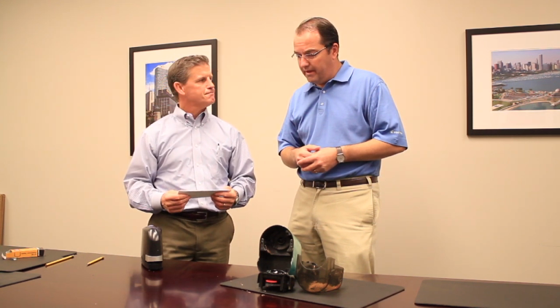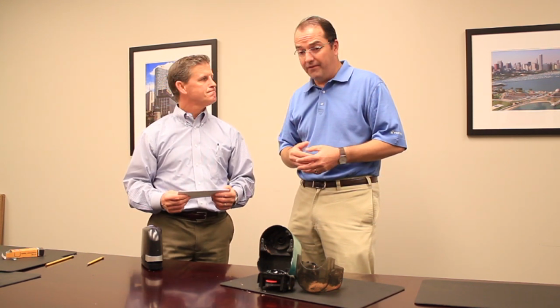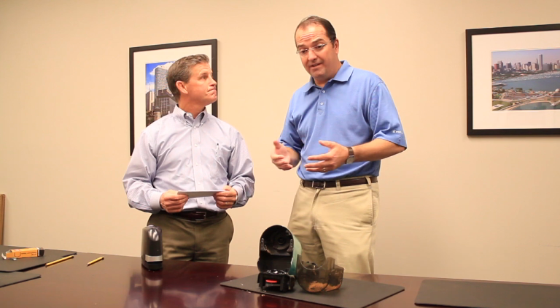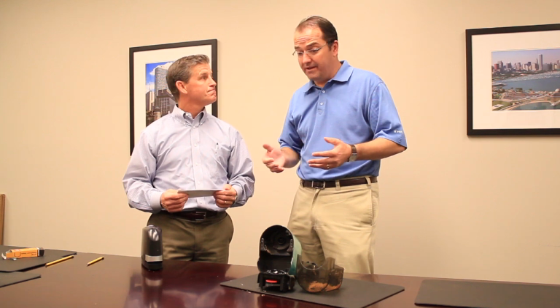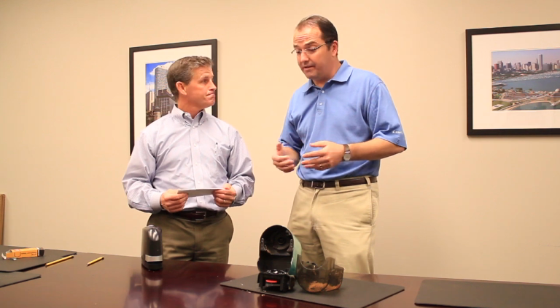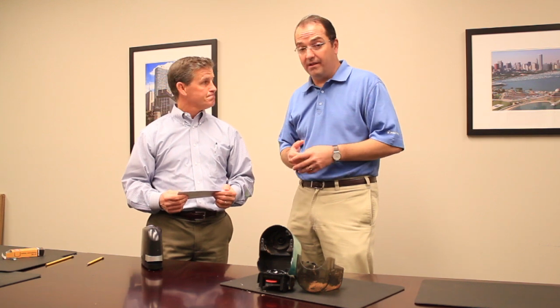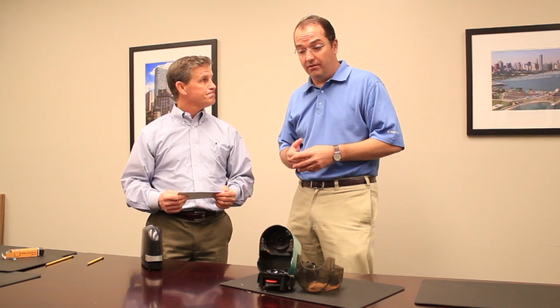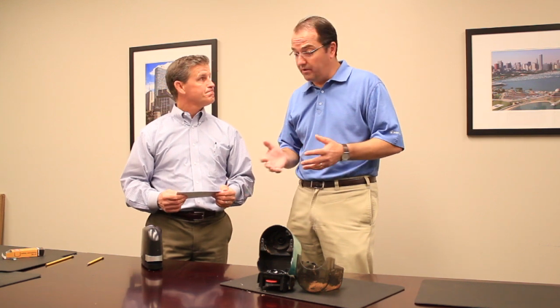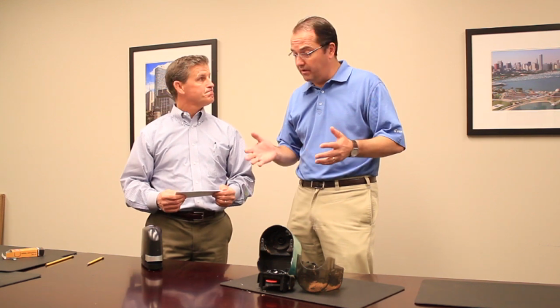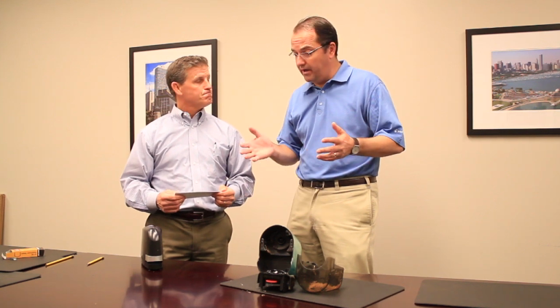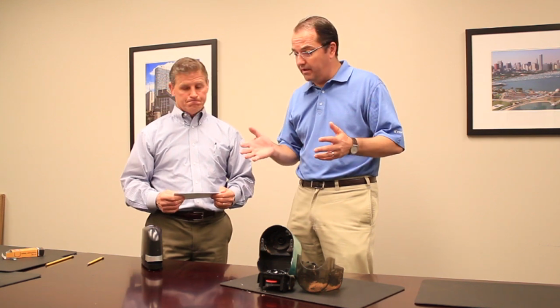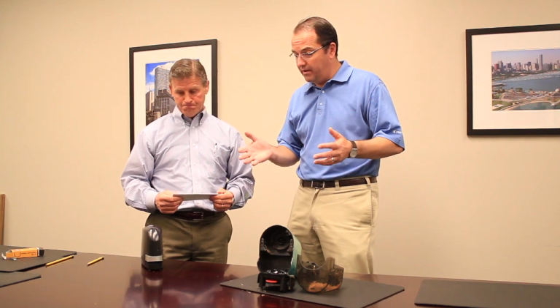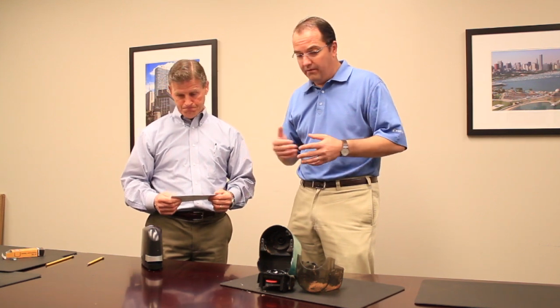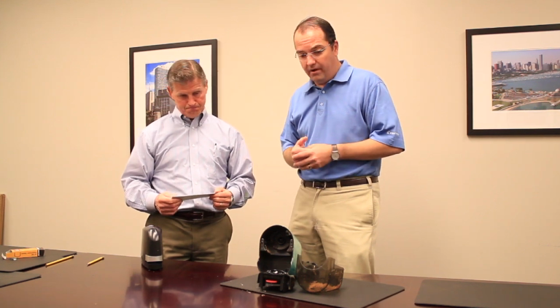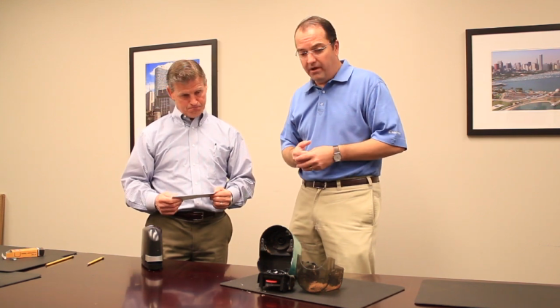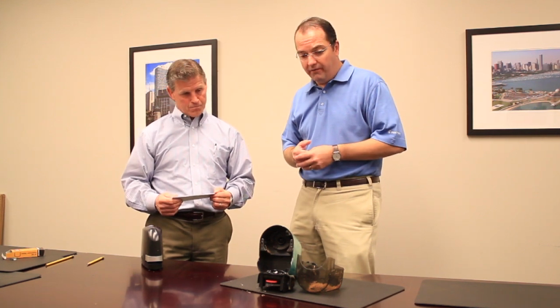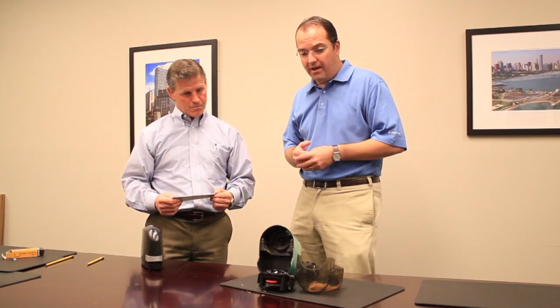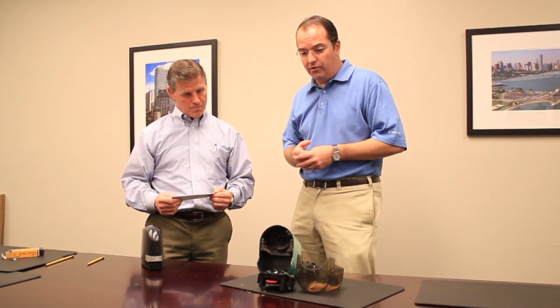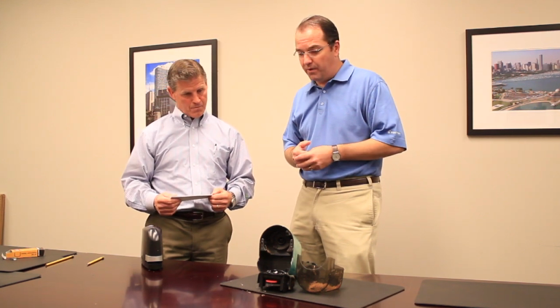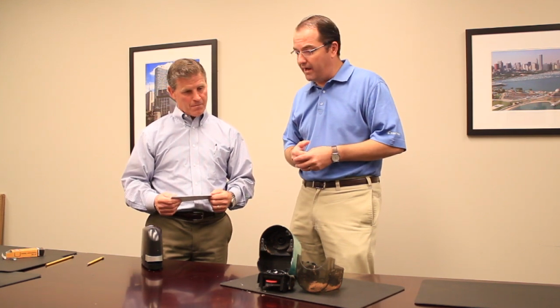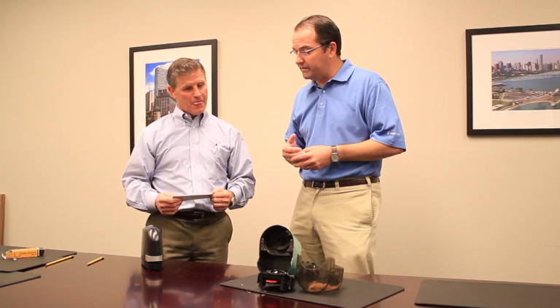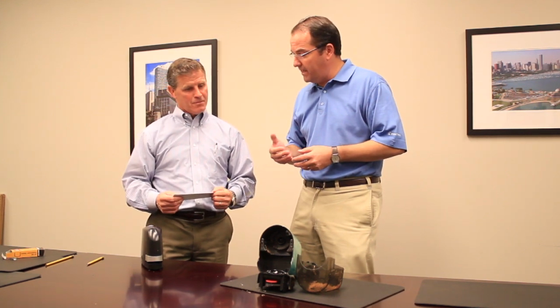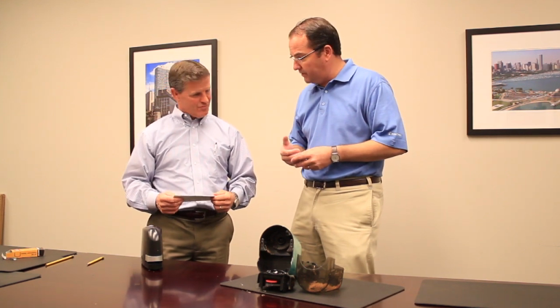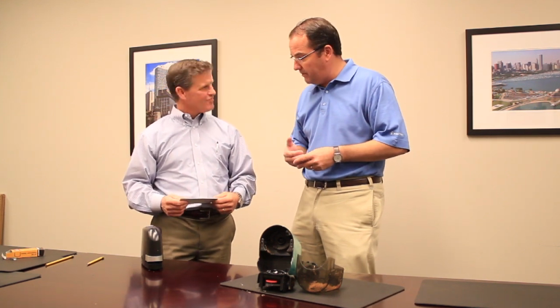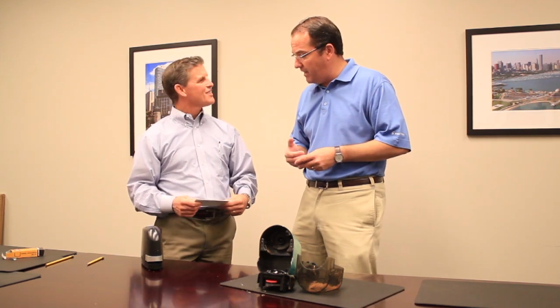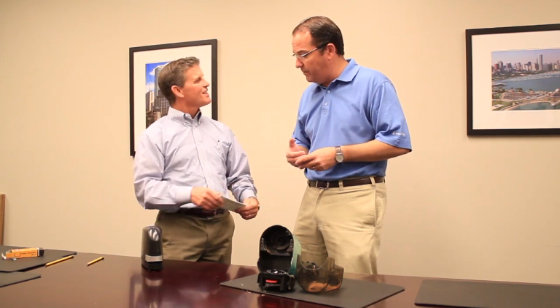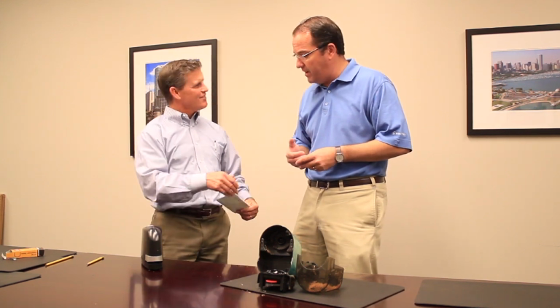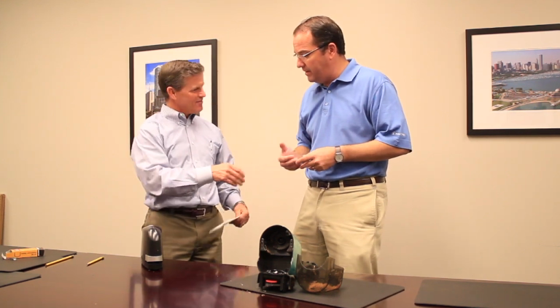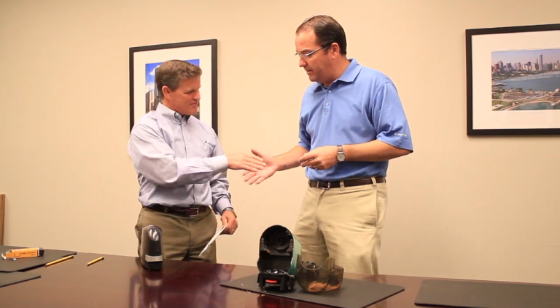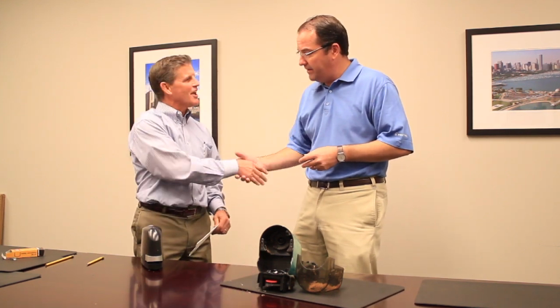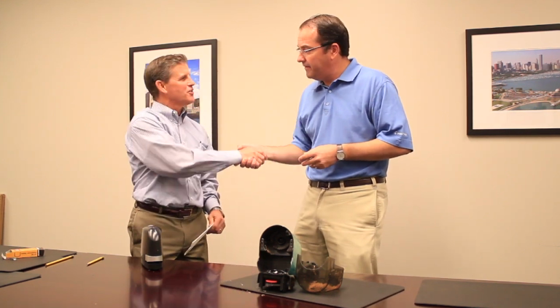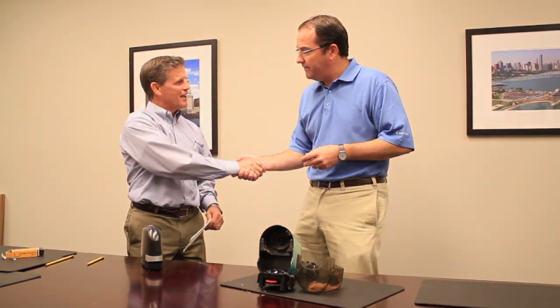That's fantastic. Those are very innovative new products. Thanks for coming out, Paul. Thank you, Dan.